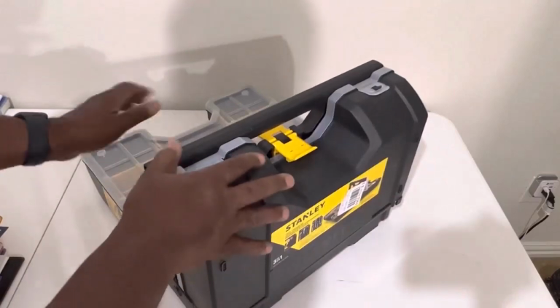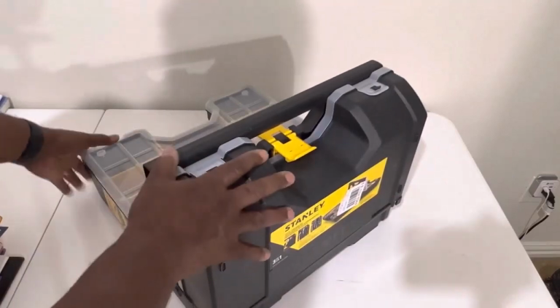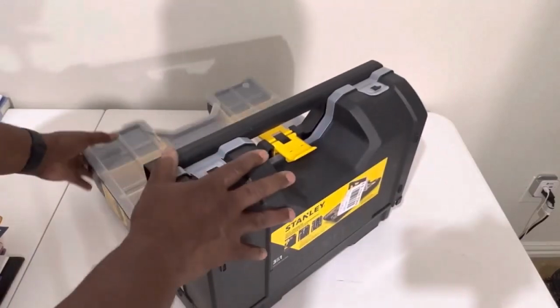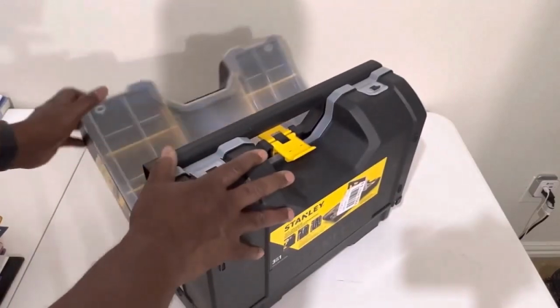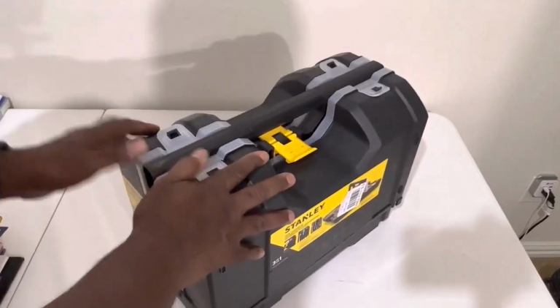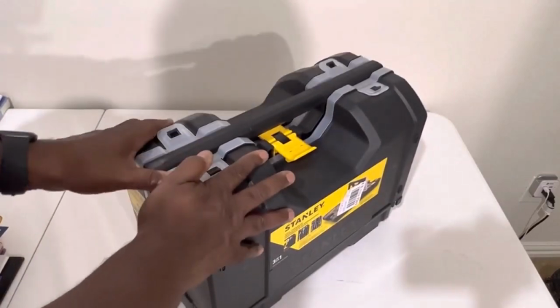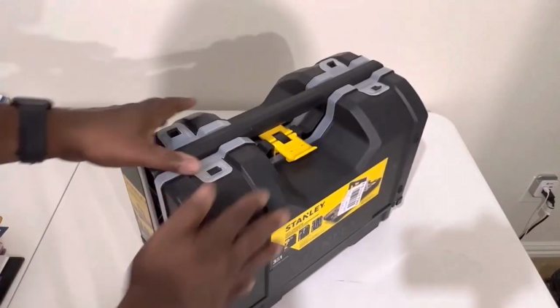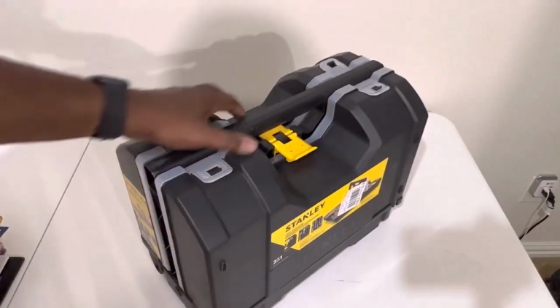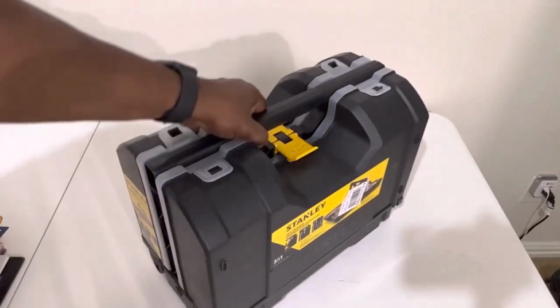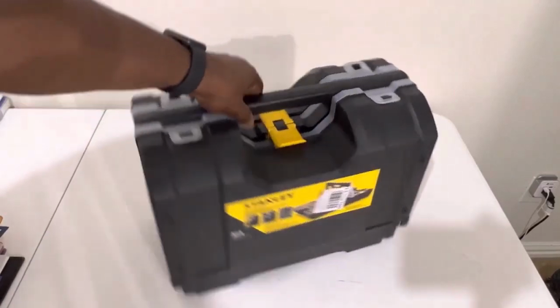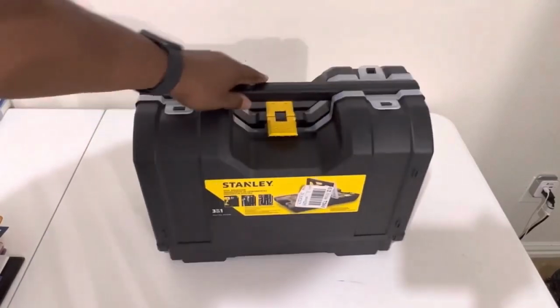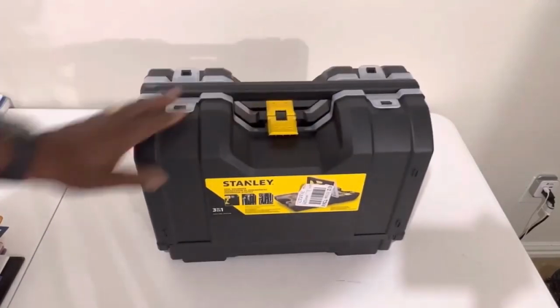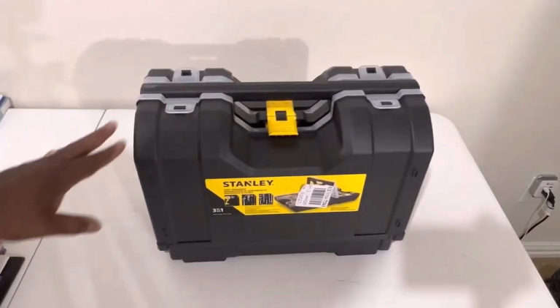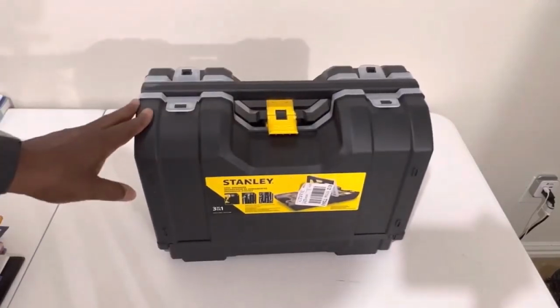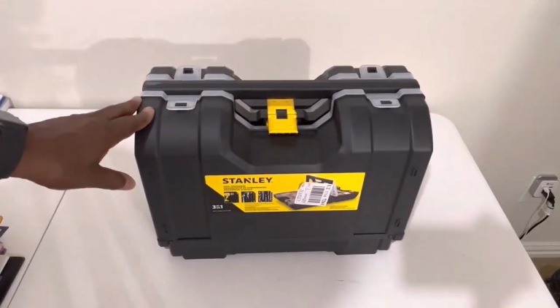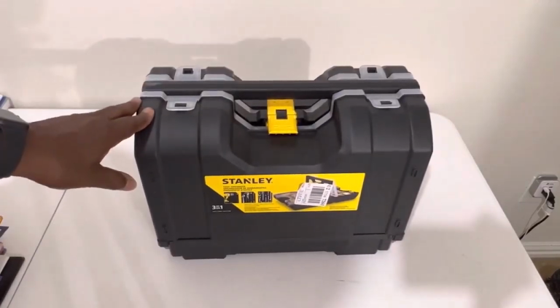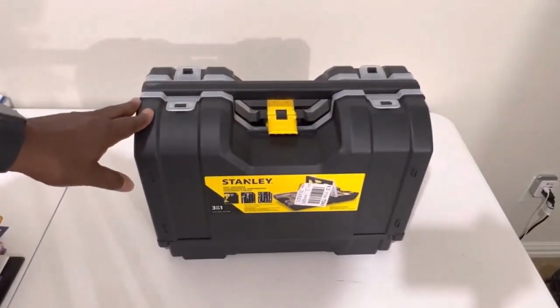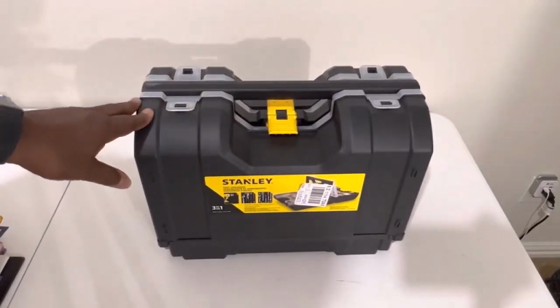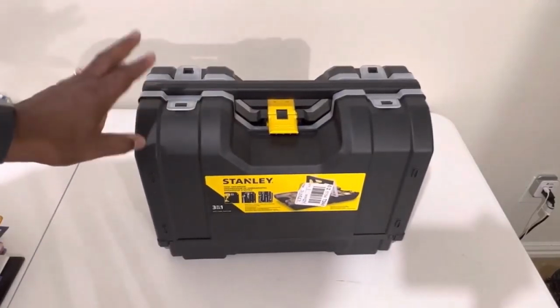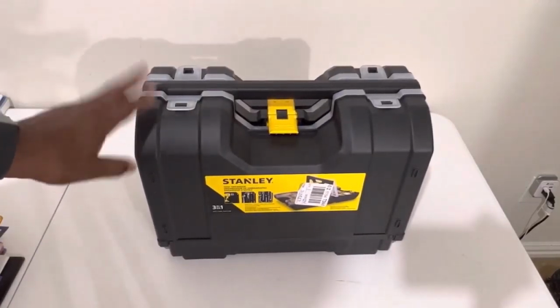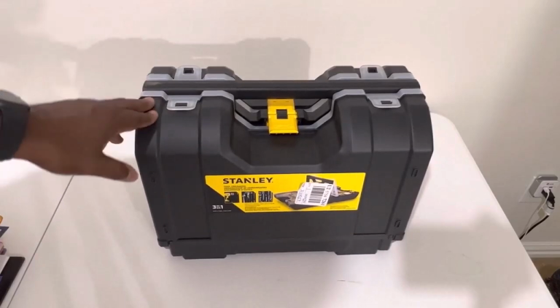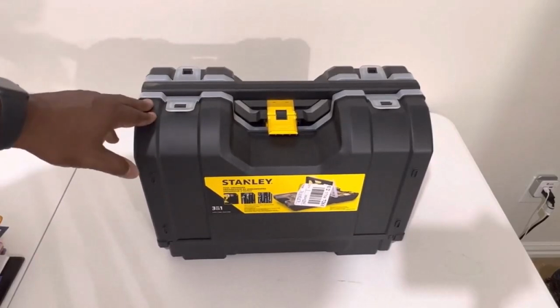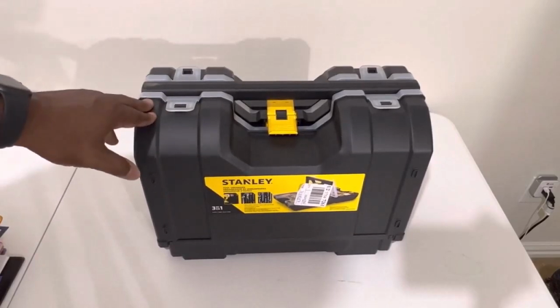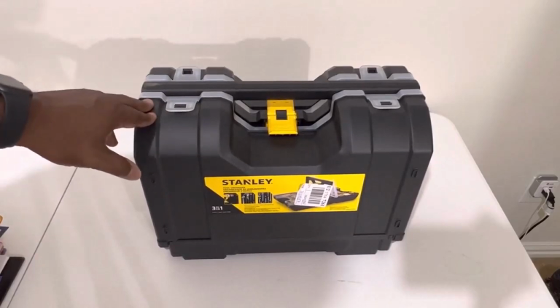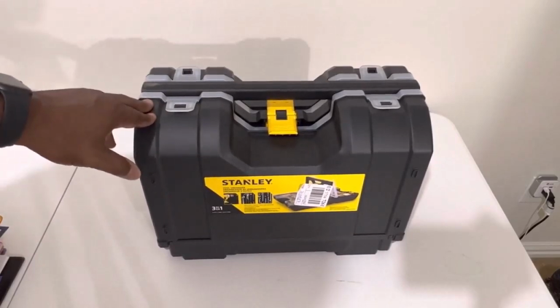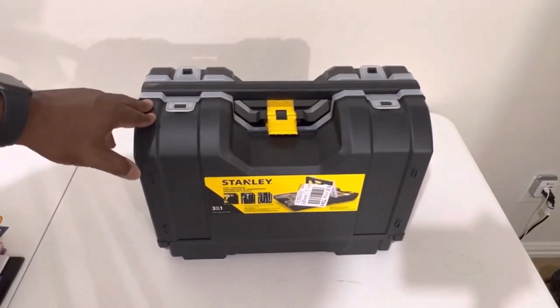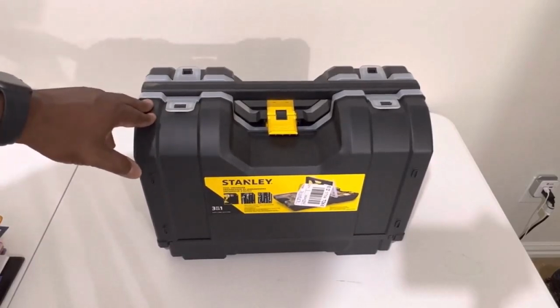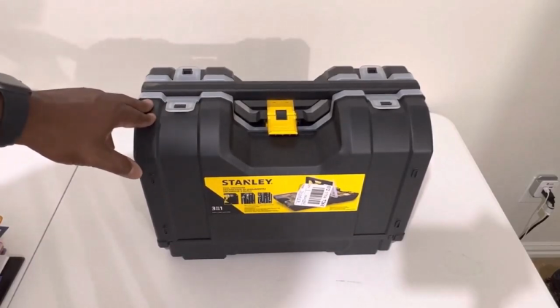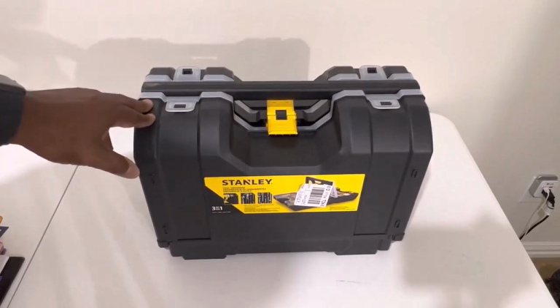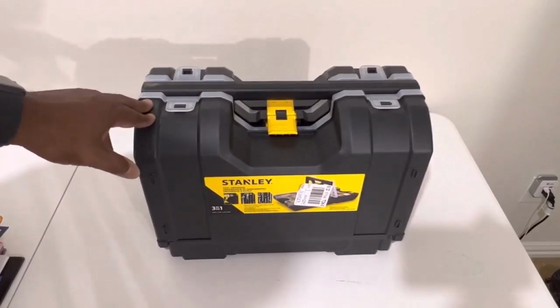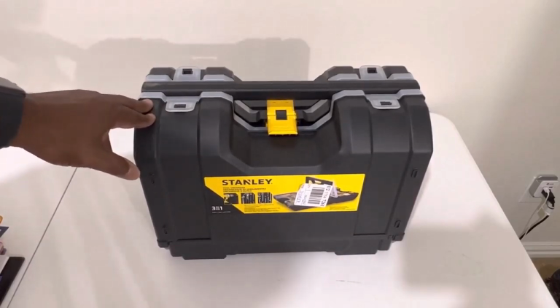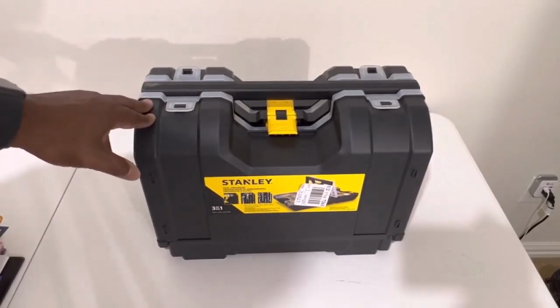So this is what this kit looks like straight out the package. If you want one, you can purchase this on Amazon. Thanks for watching and have a great day.